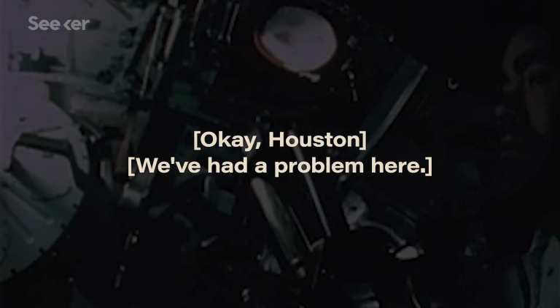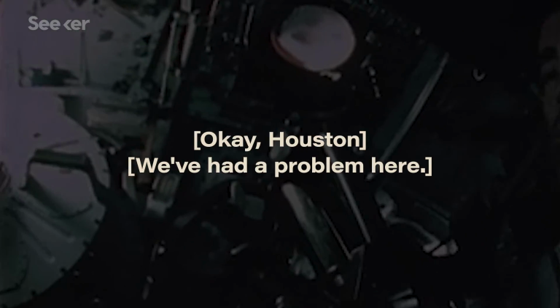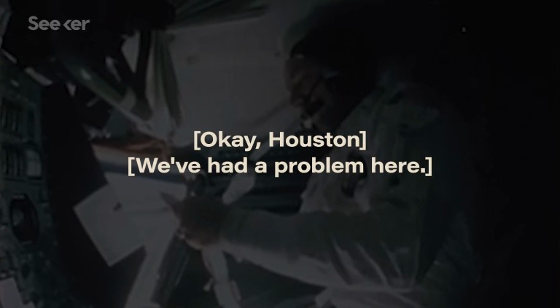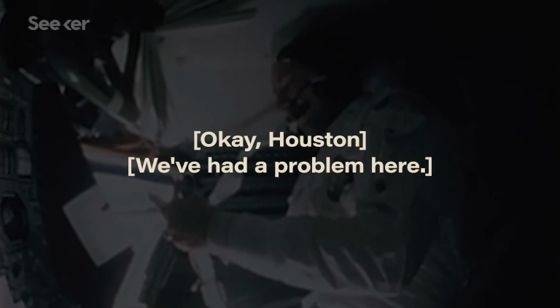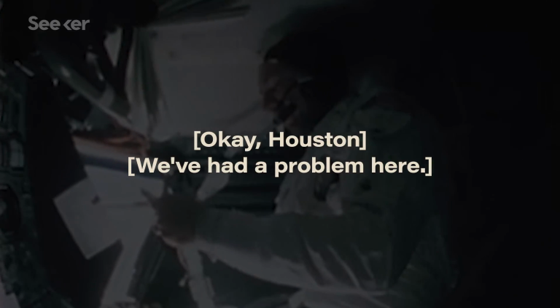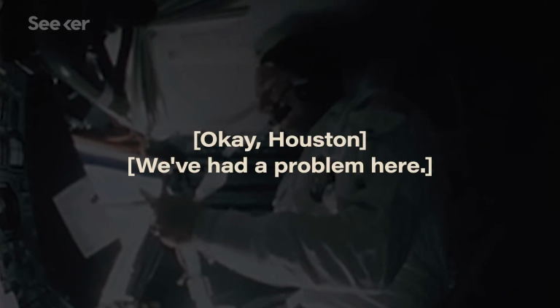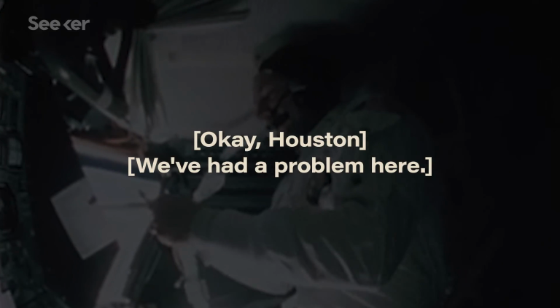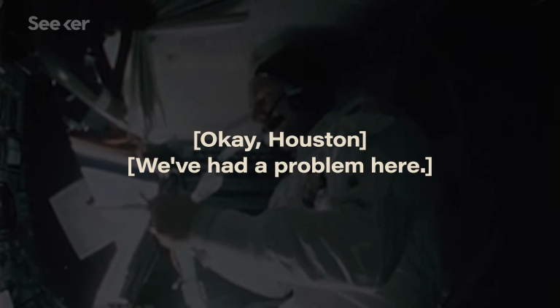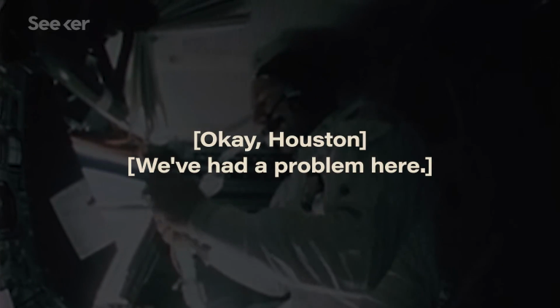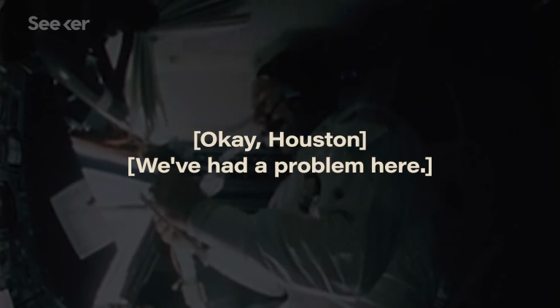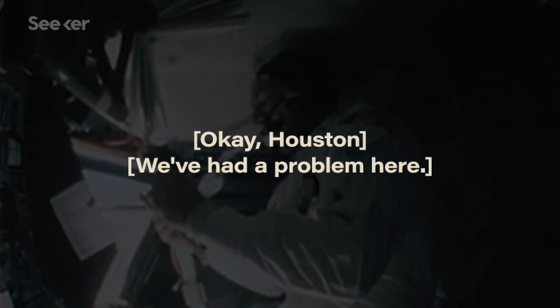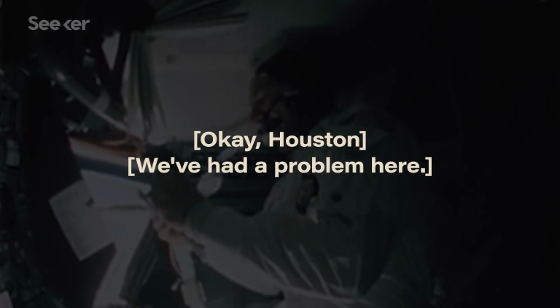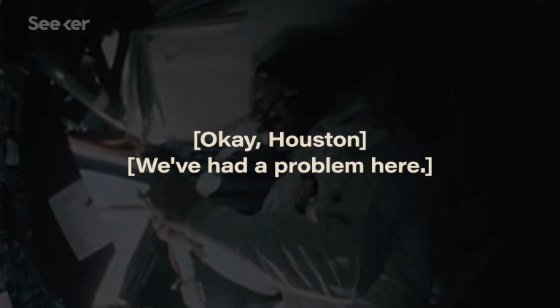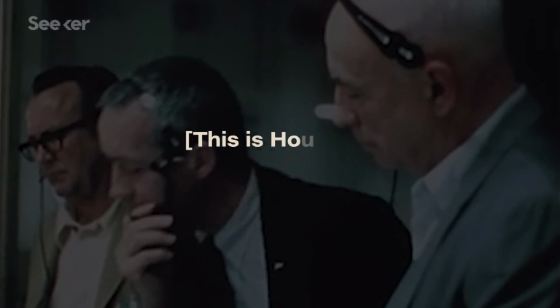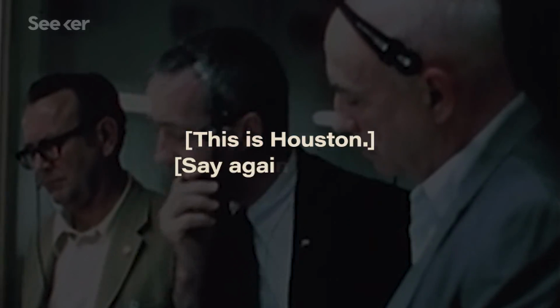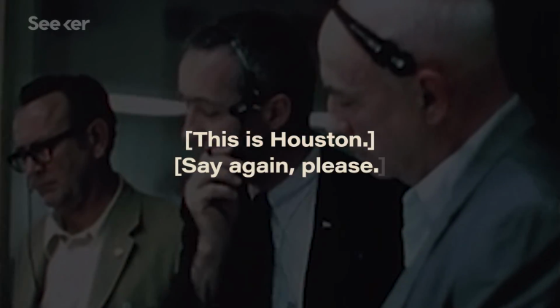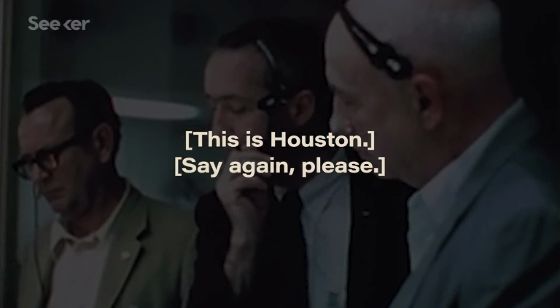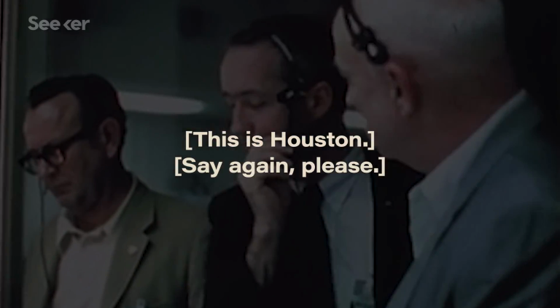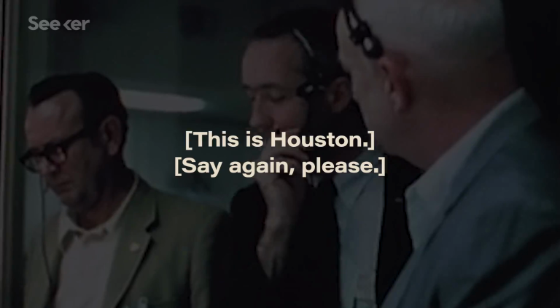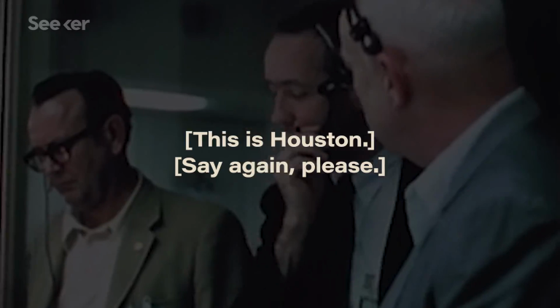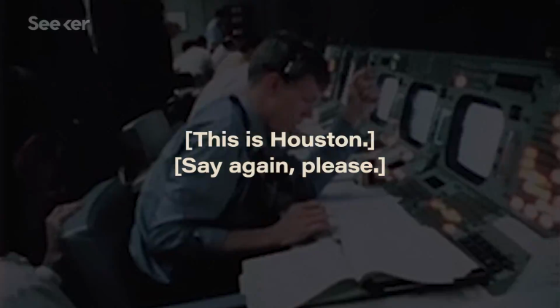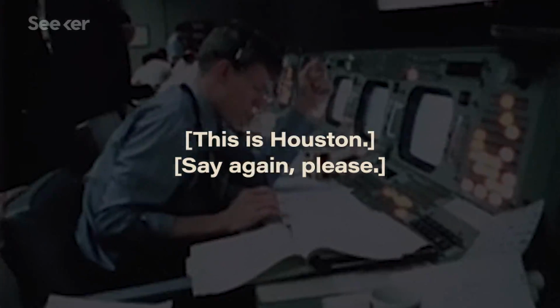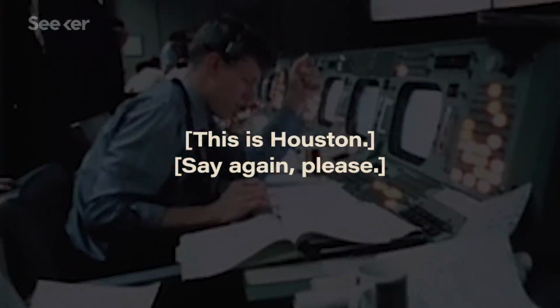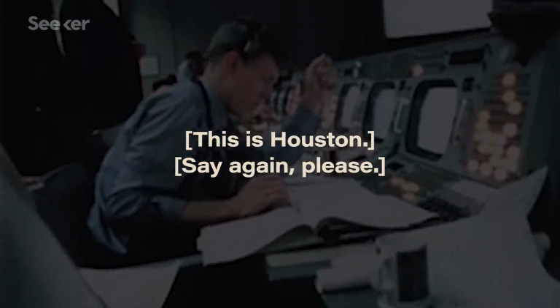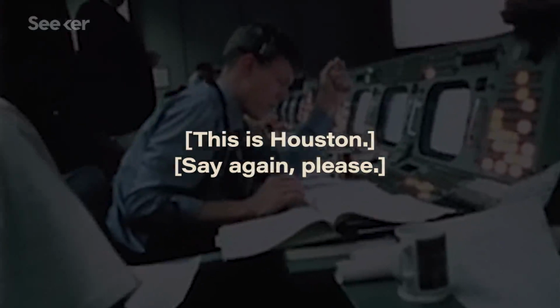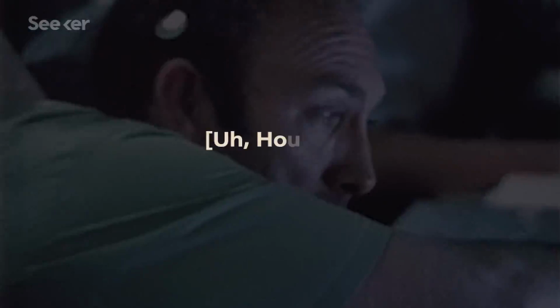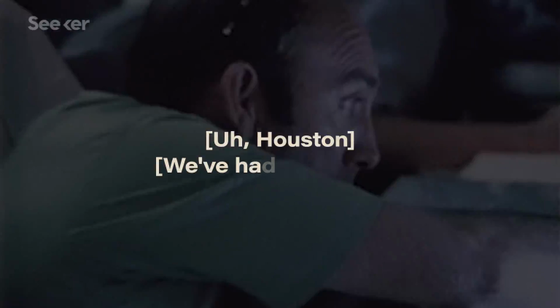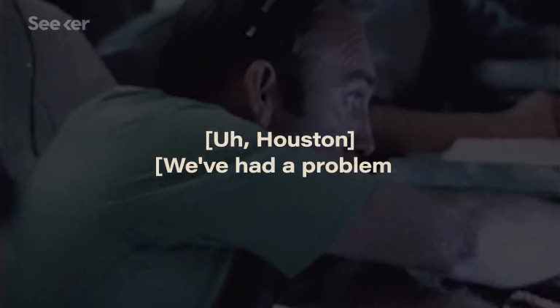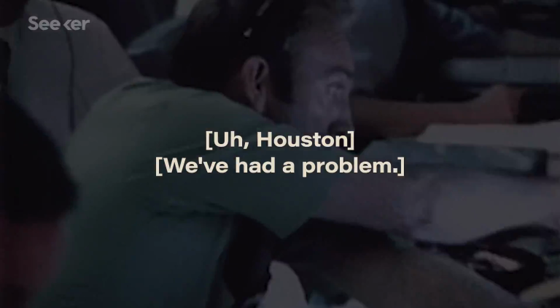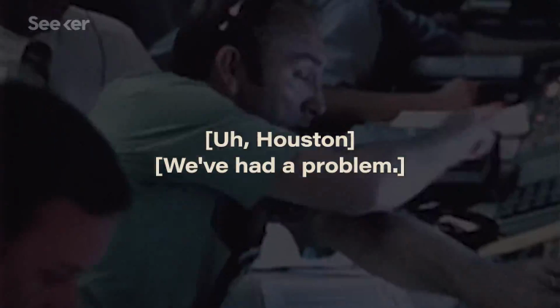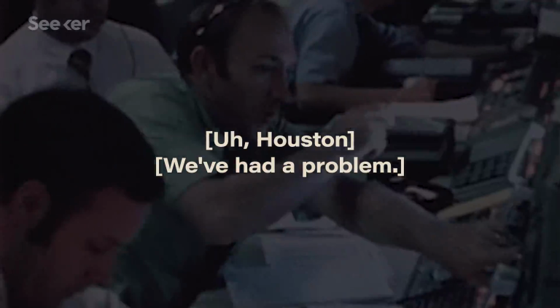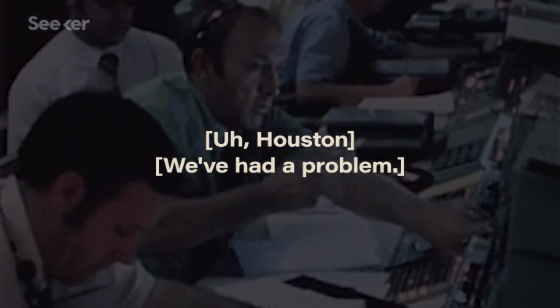Houston, we've had a problem here. This is Houston, say again please. Houston, we've had a problem.